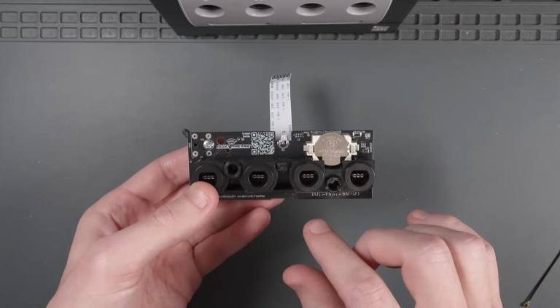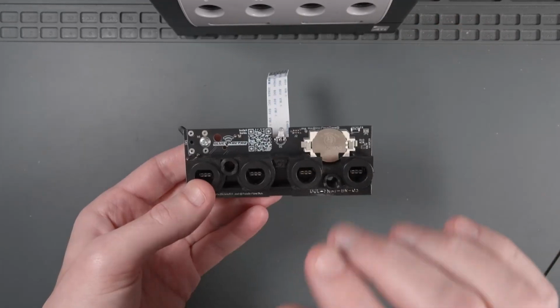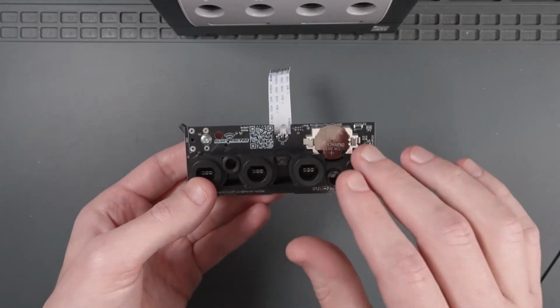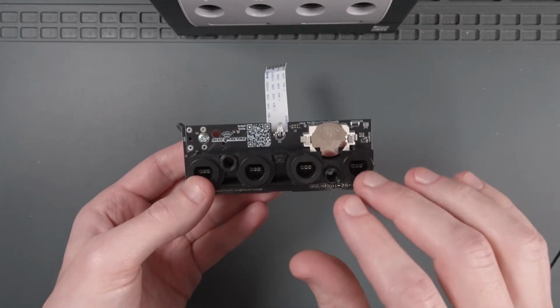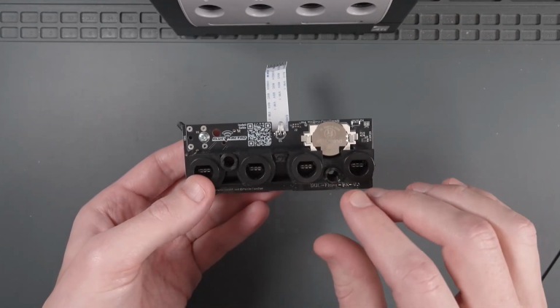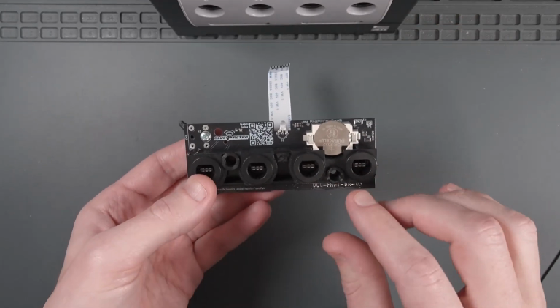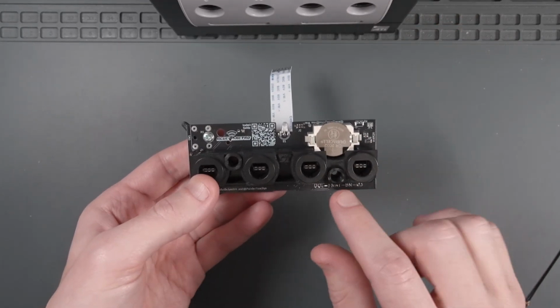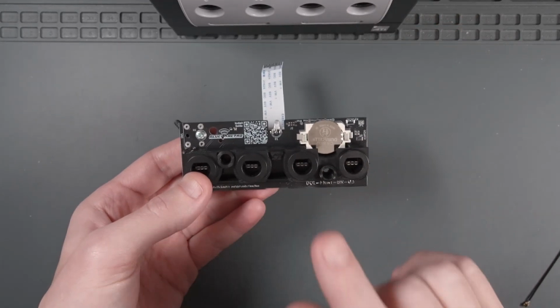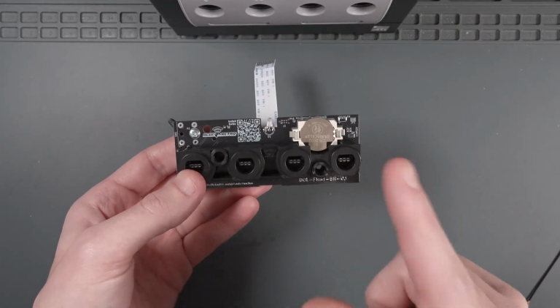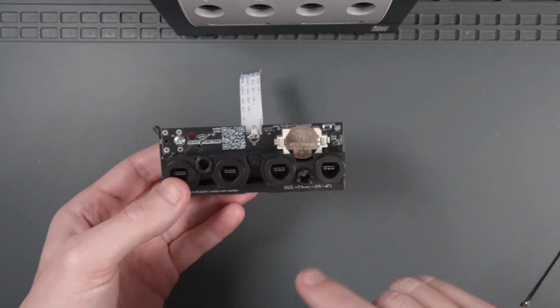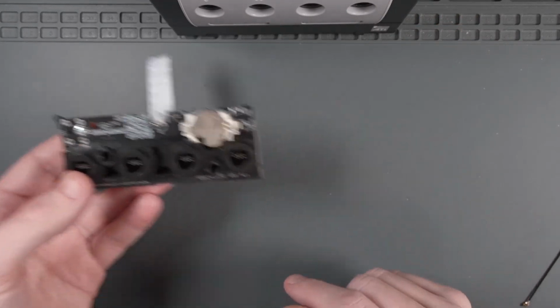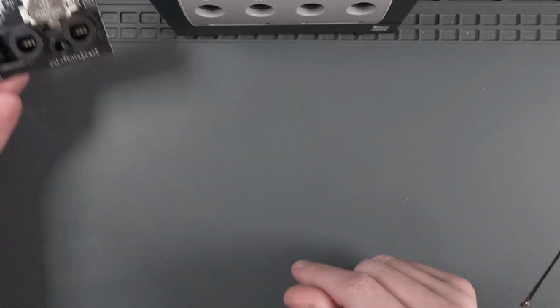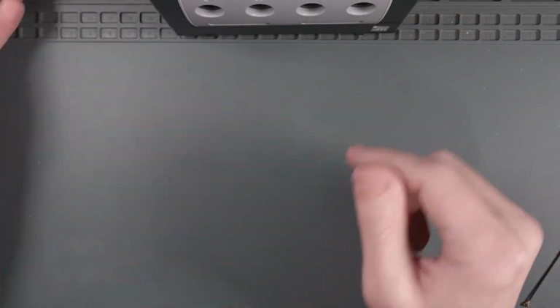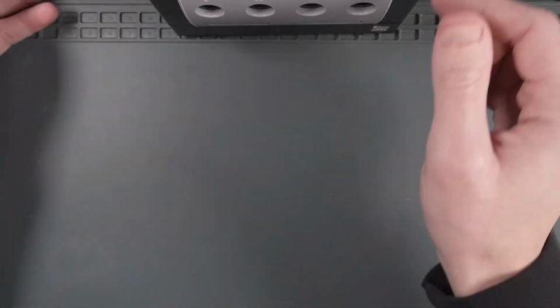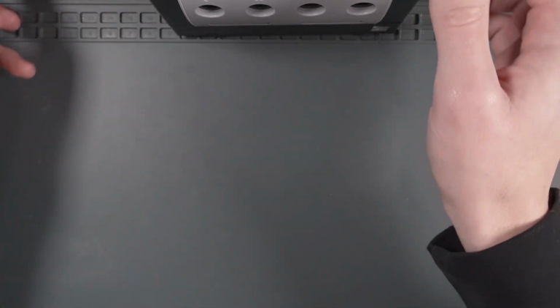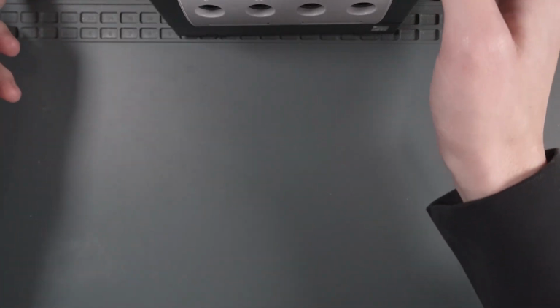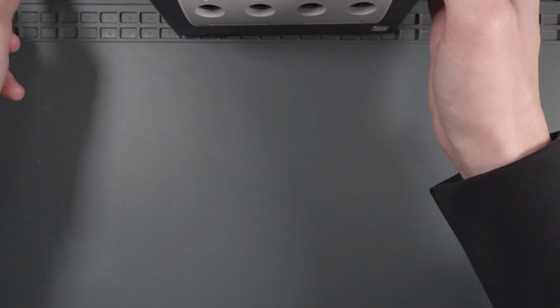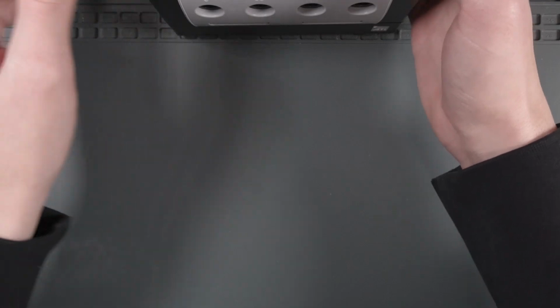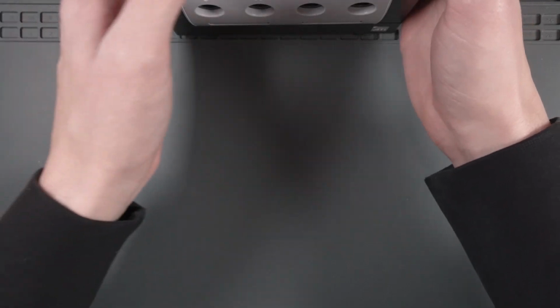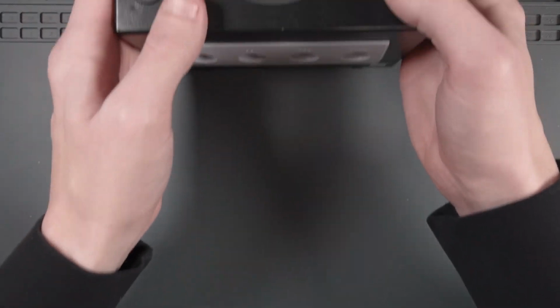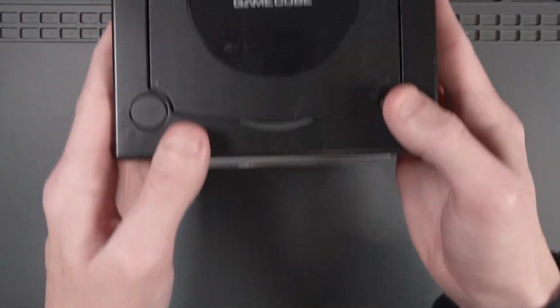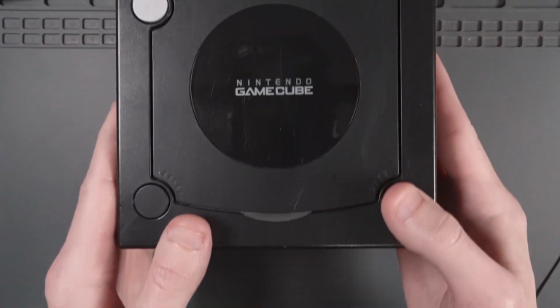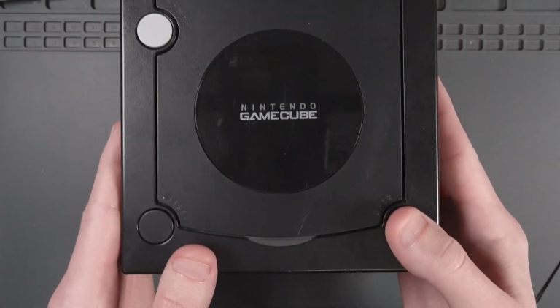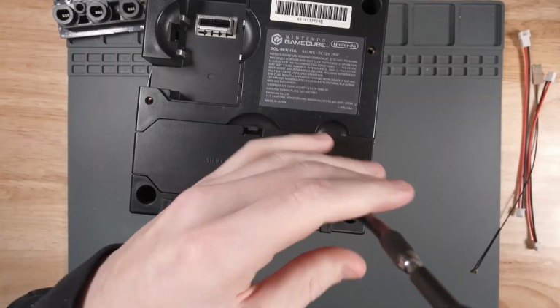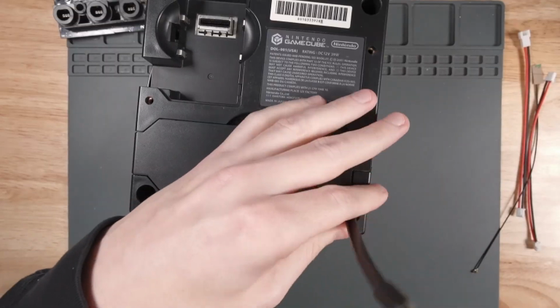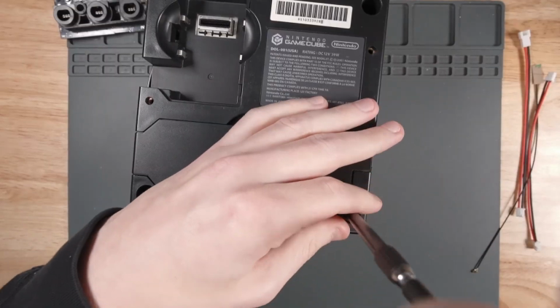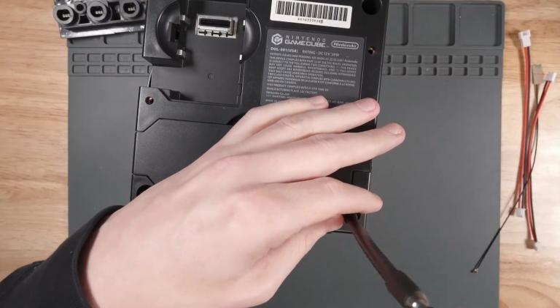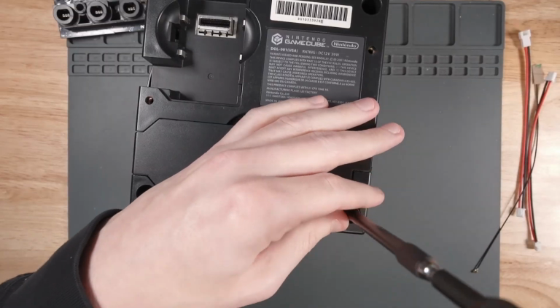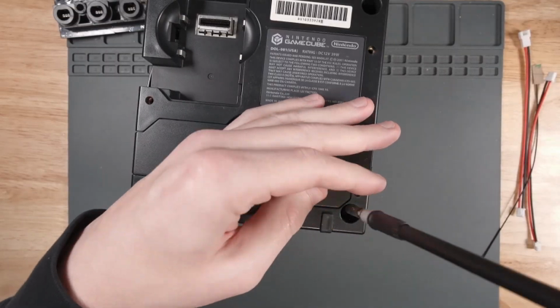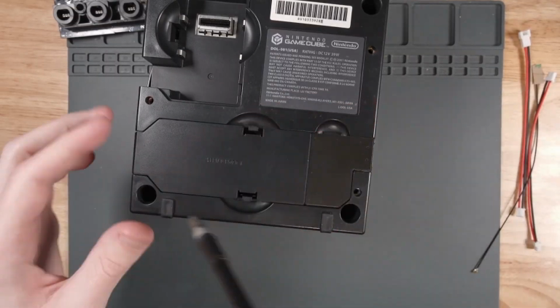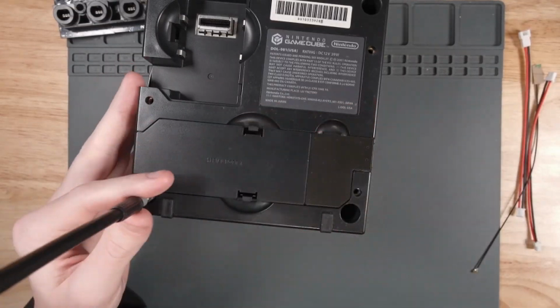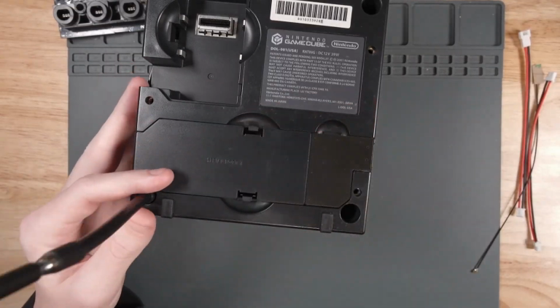I'll go over more of the features later, but for now let's get this installed into this GameCube. So let's take the GameCube apart first.